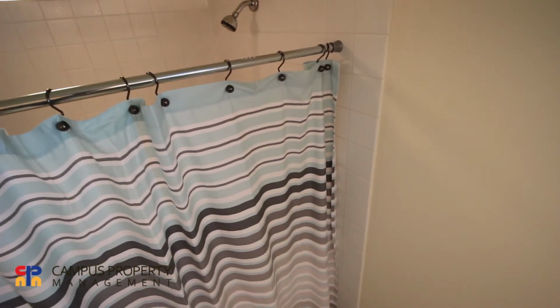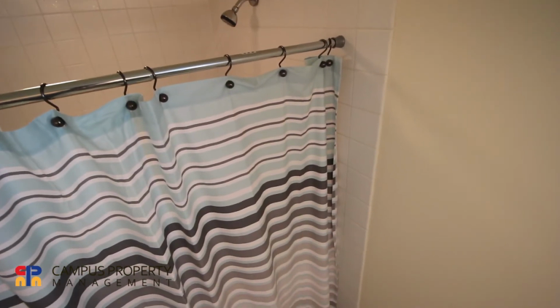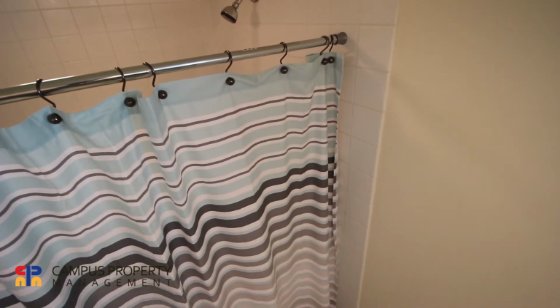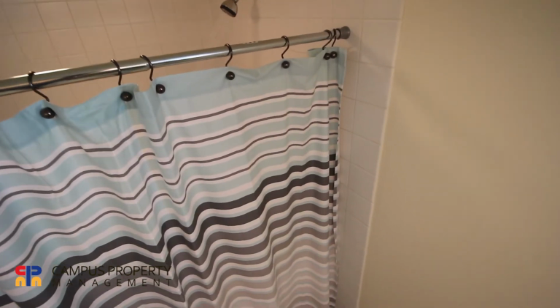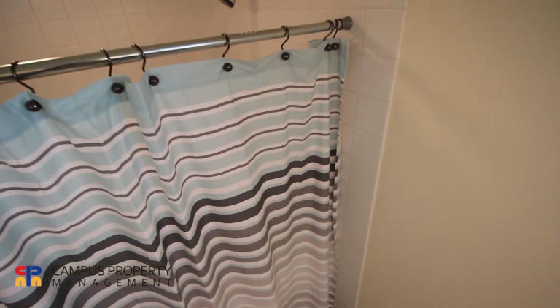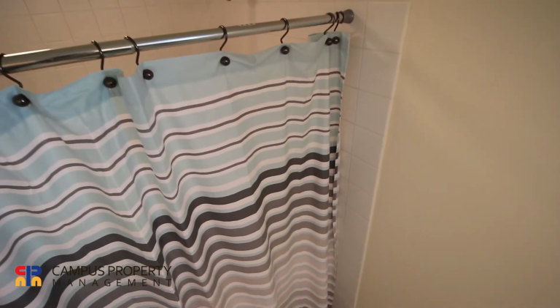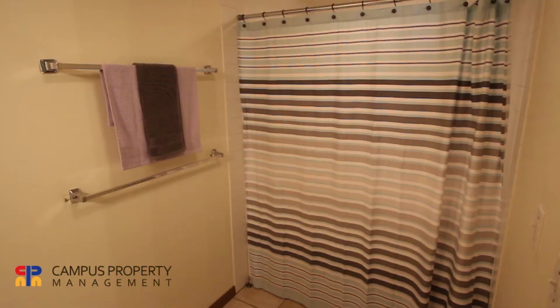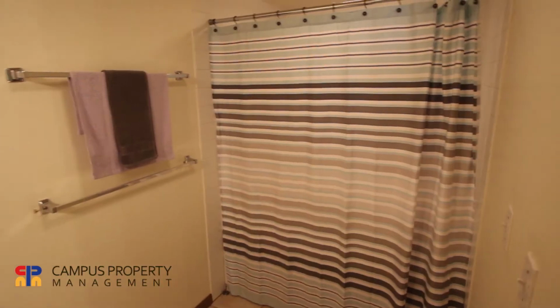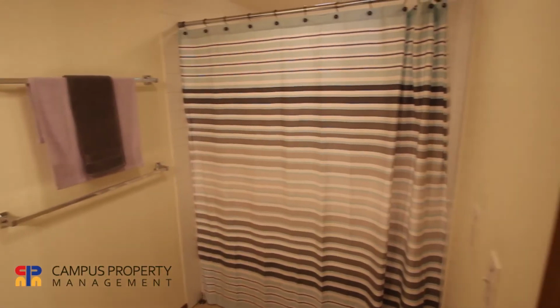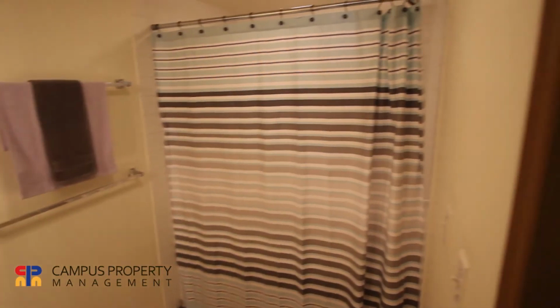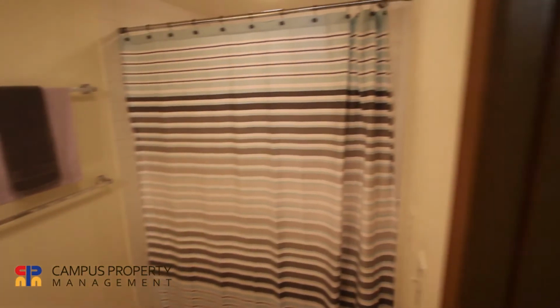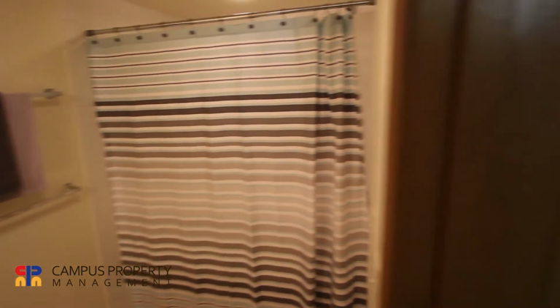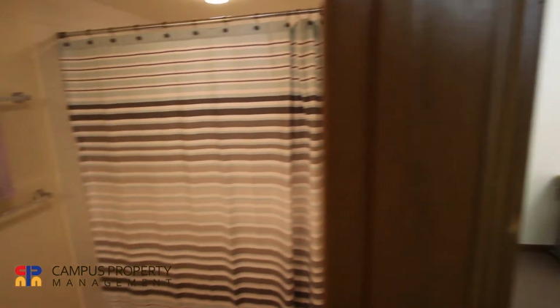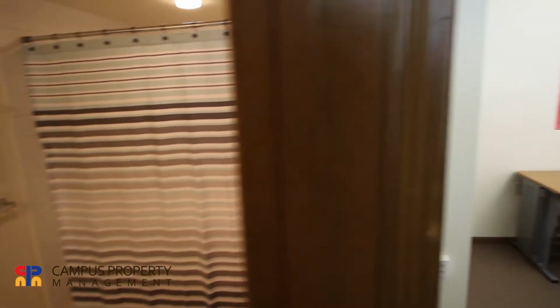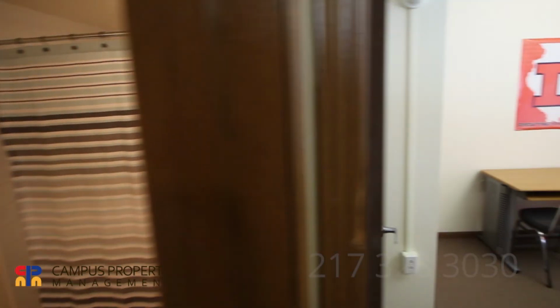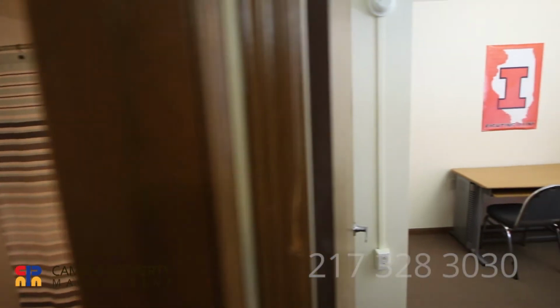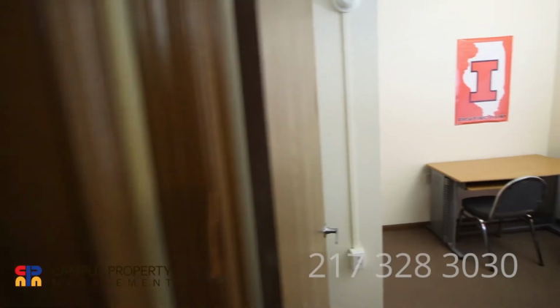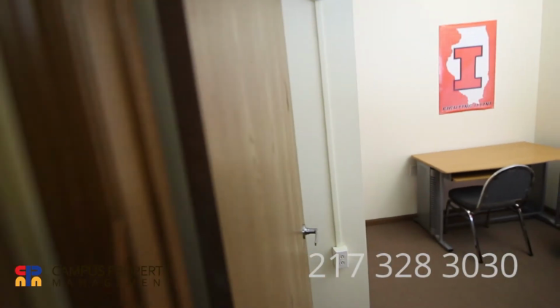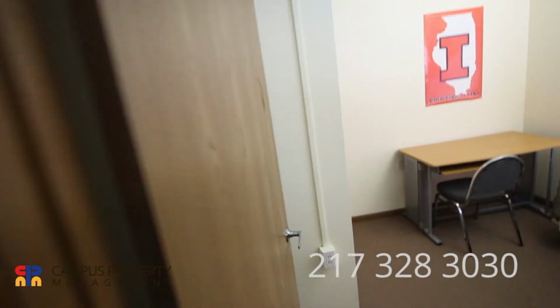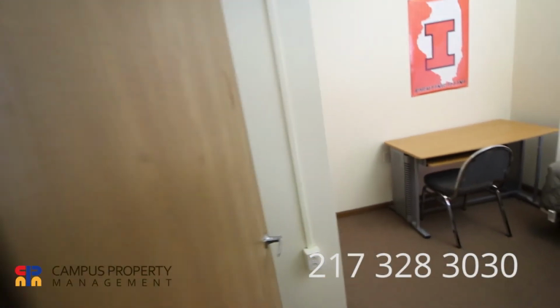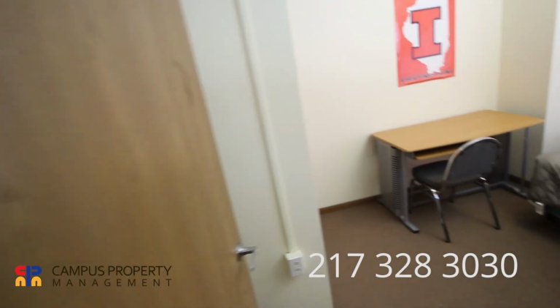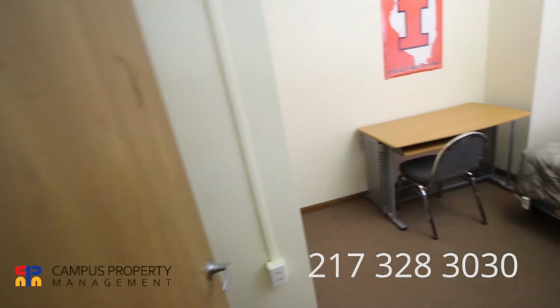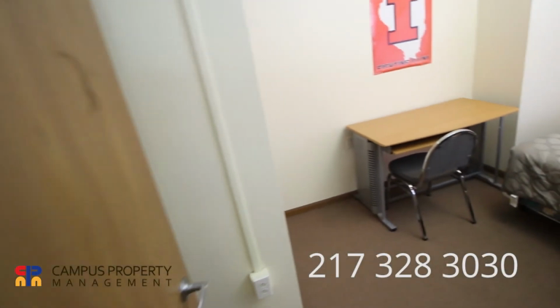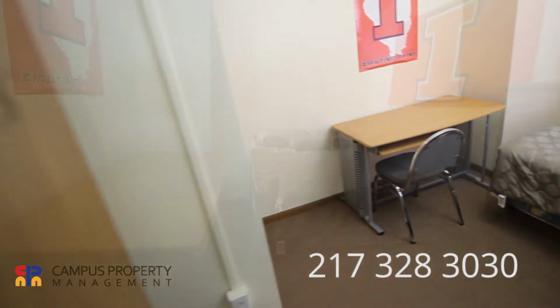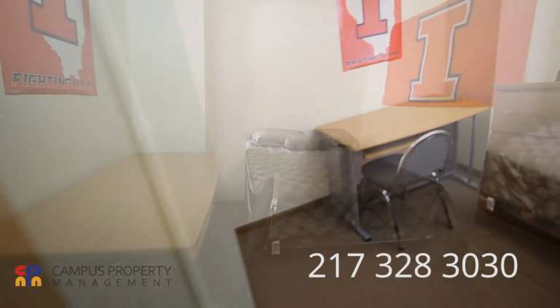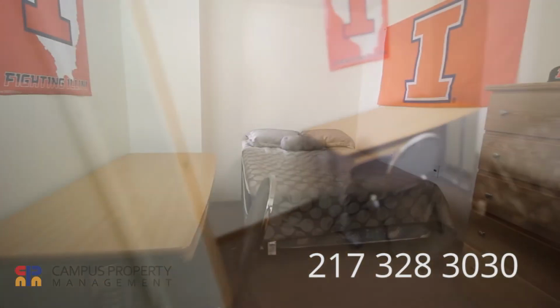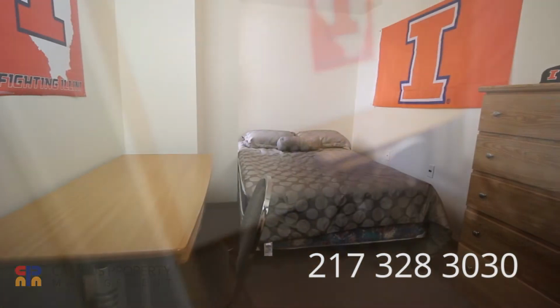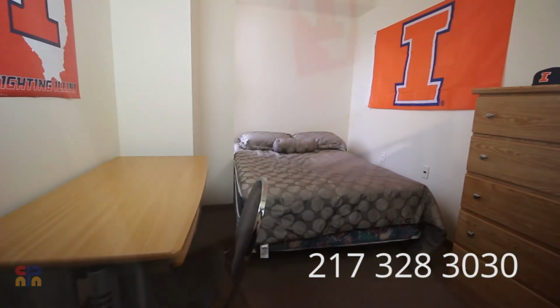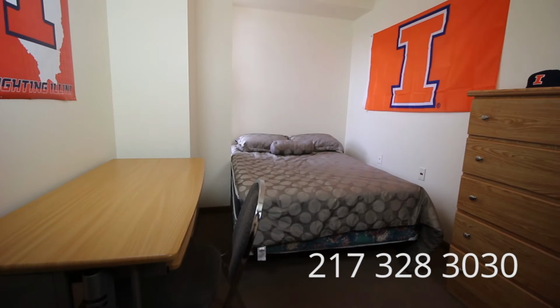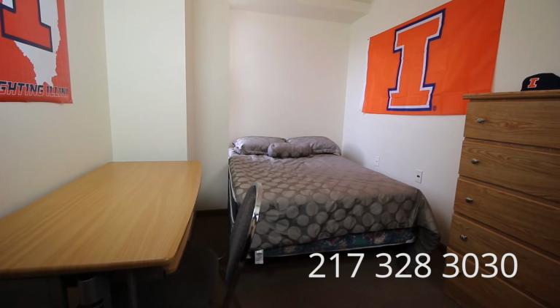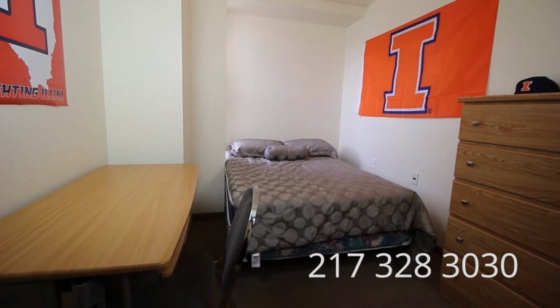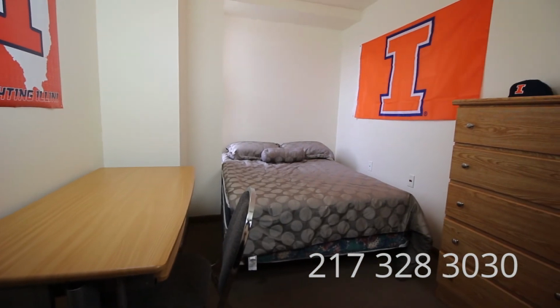If you have further questions, you can chat with us online or call us at 217-328-3030.